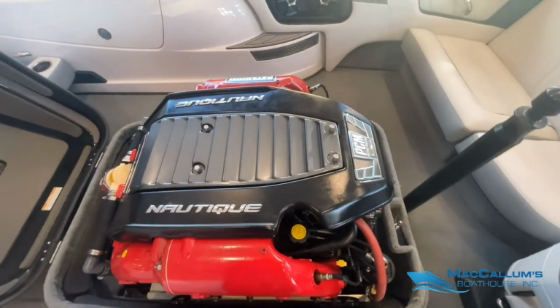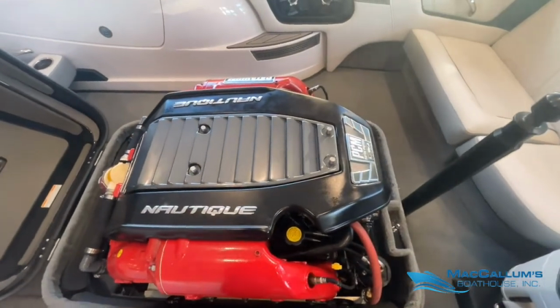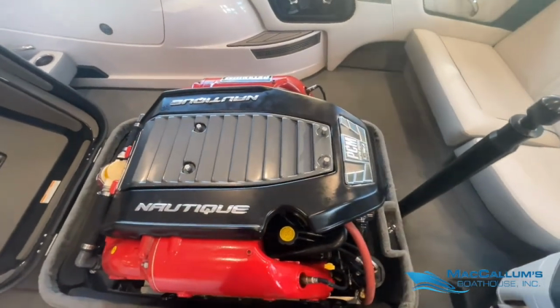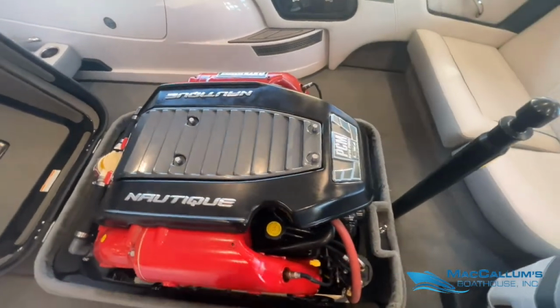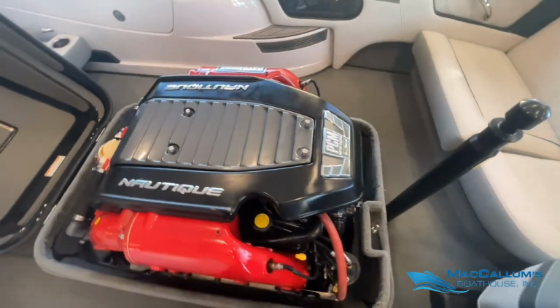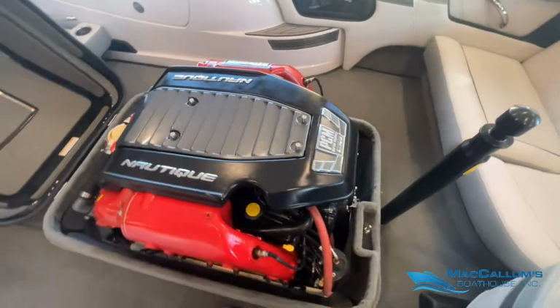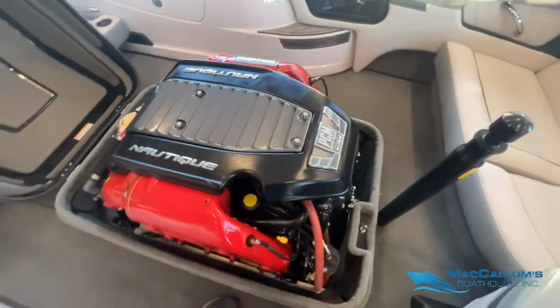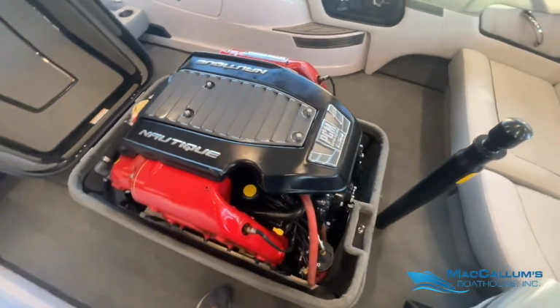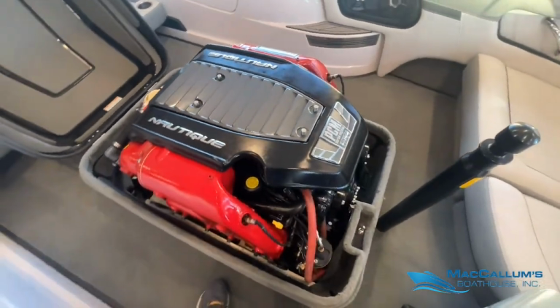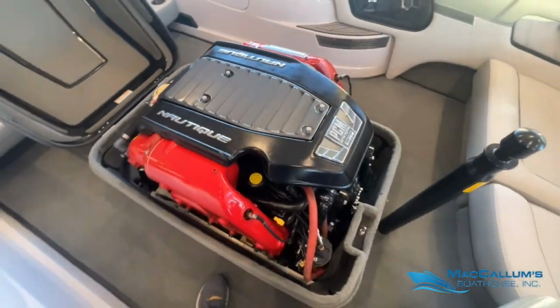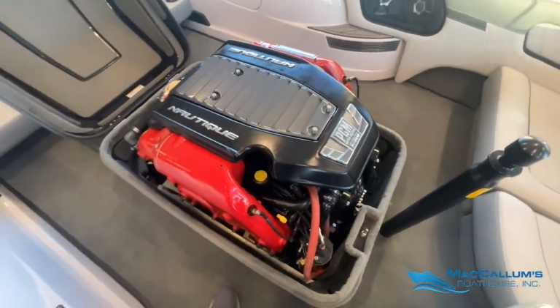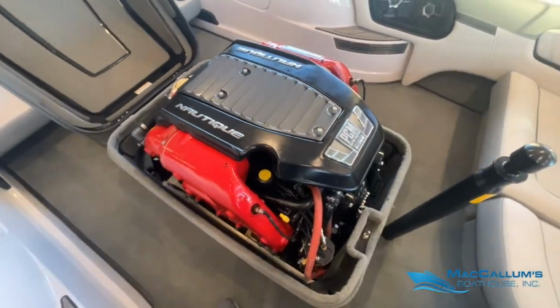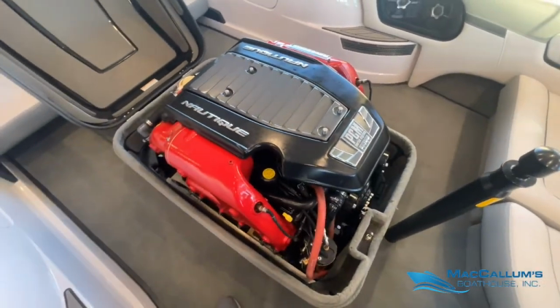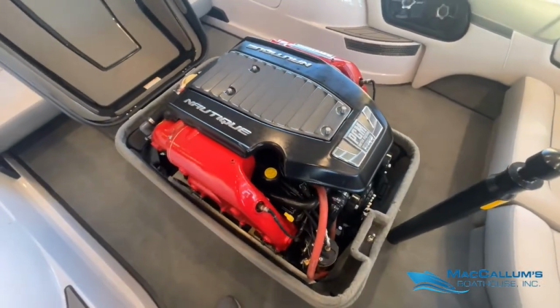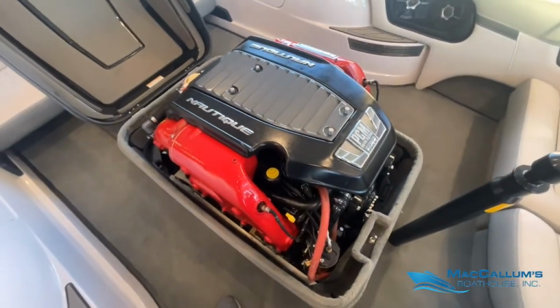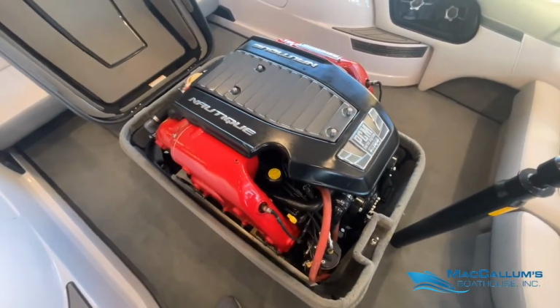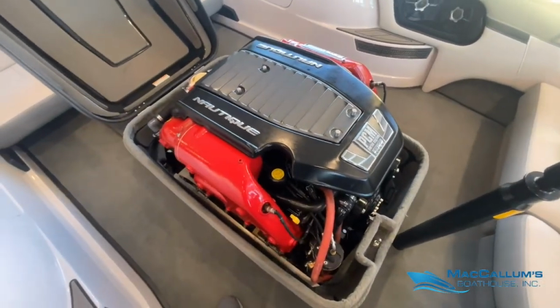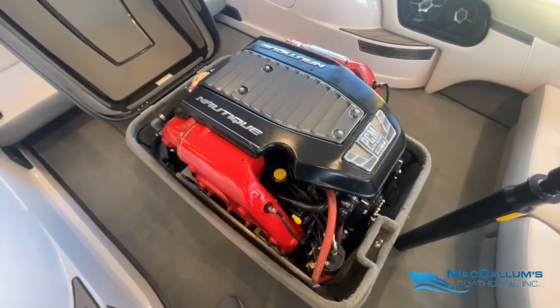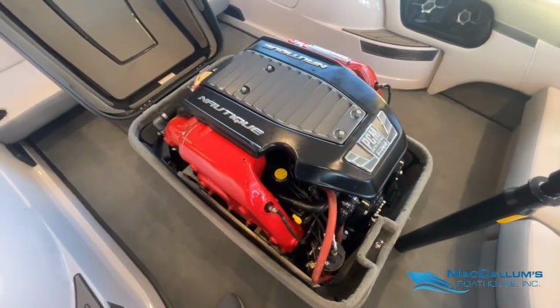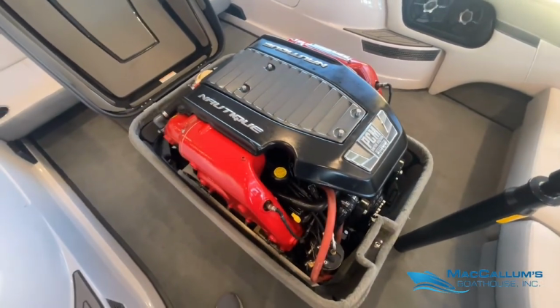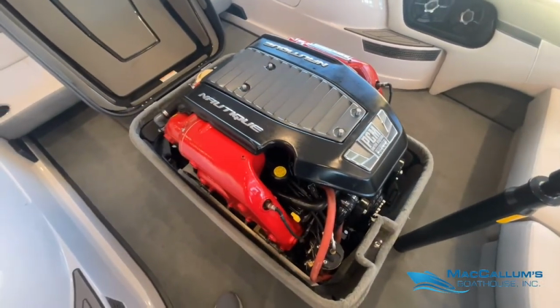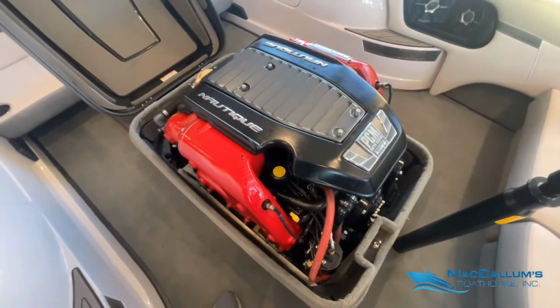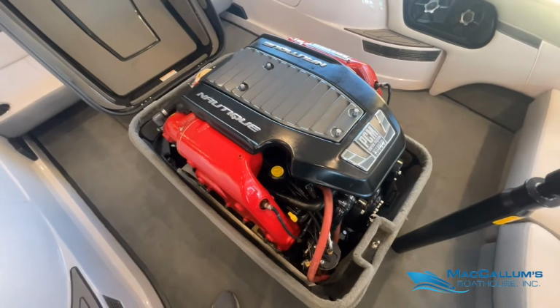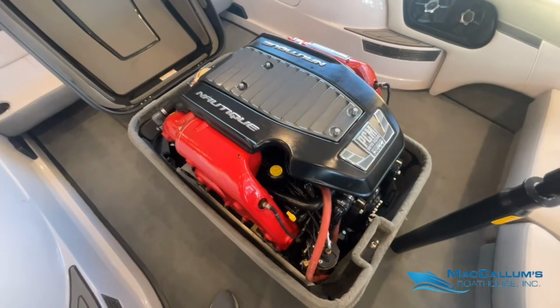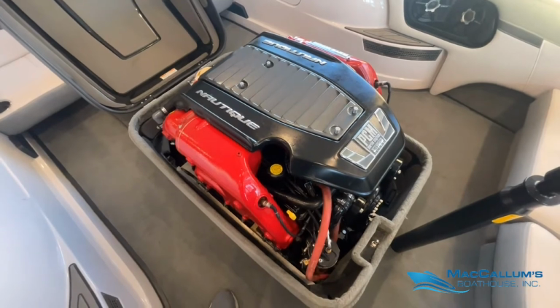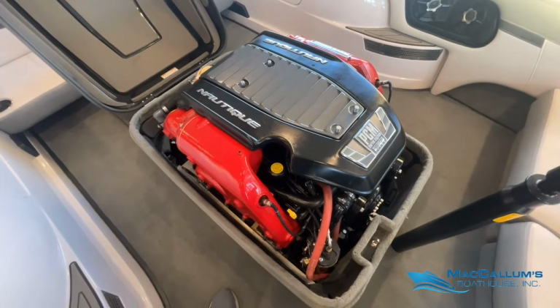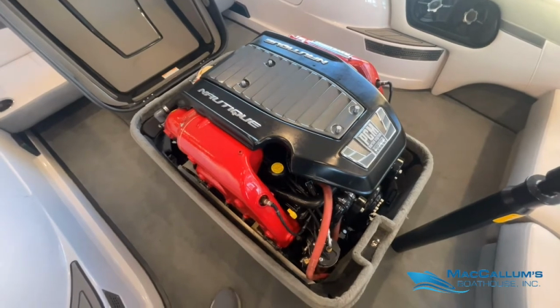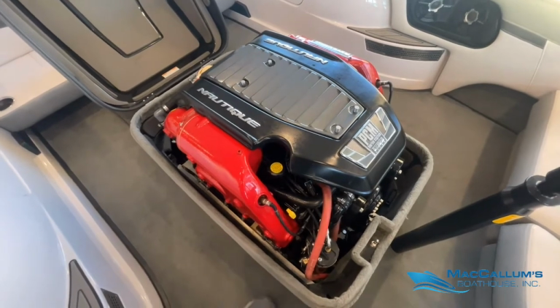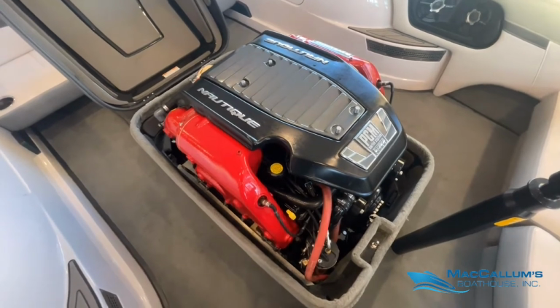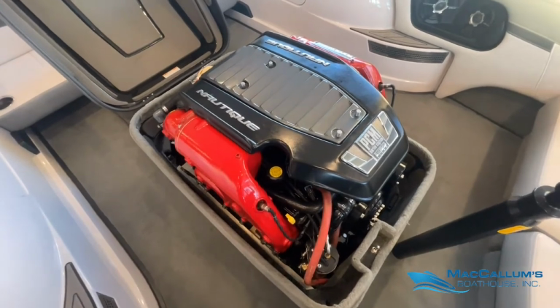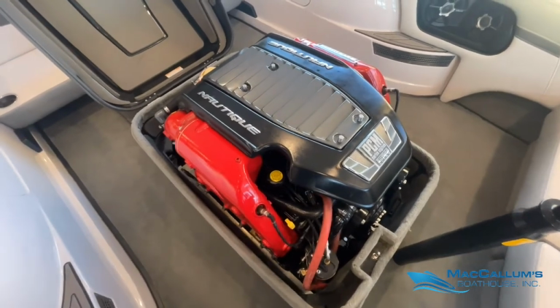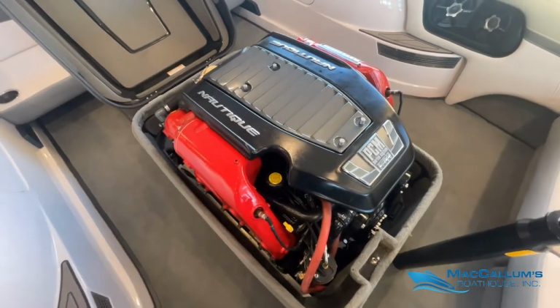This boat has a PCM 5.7 liter, 343 horsepower engine.